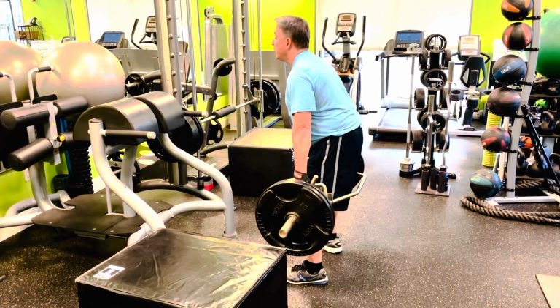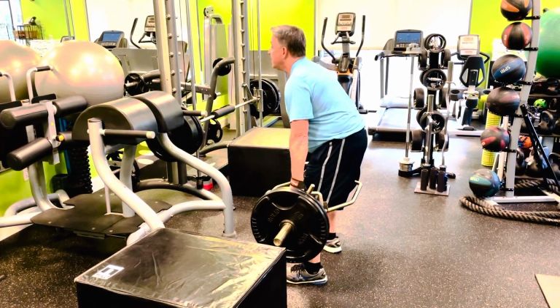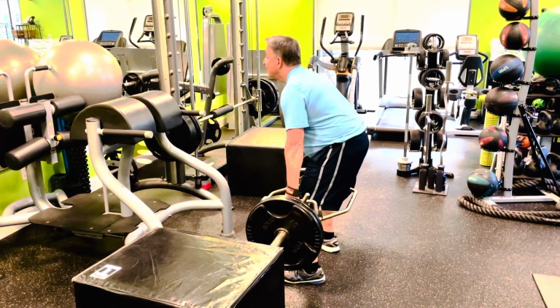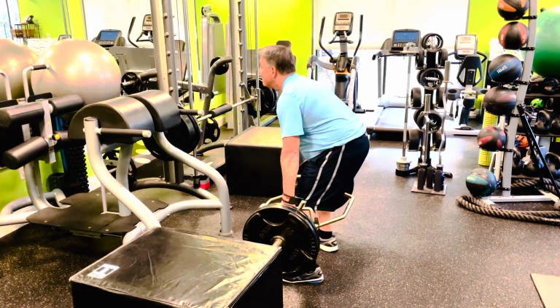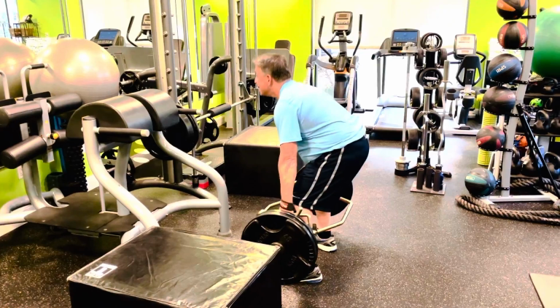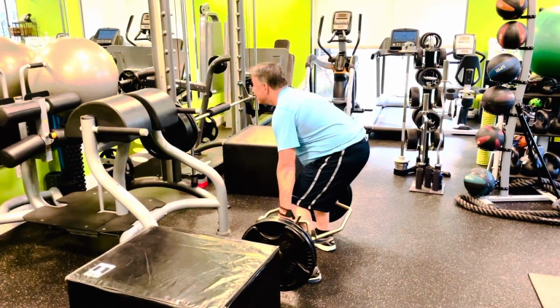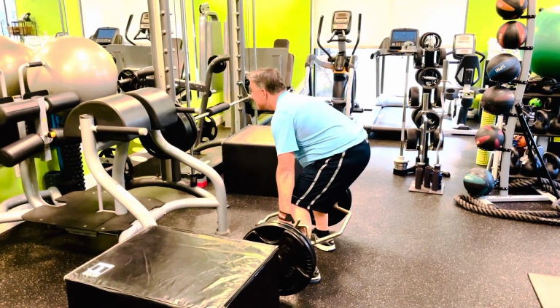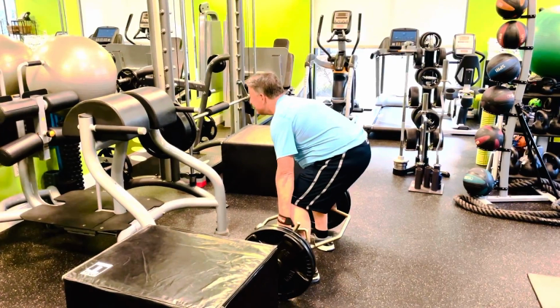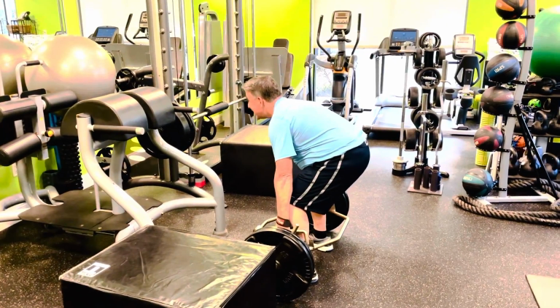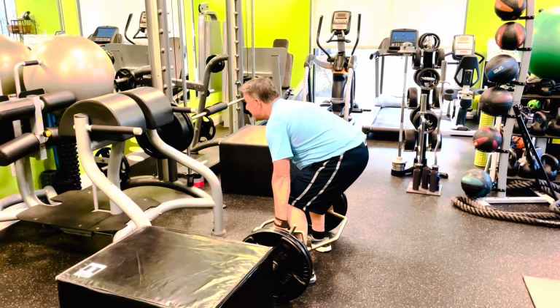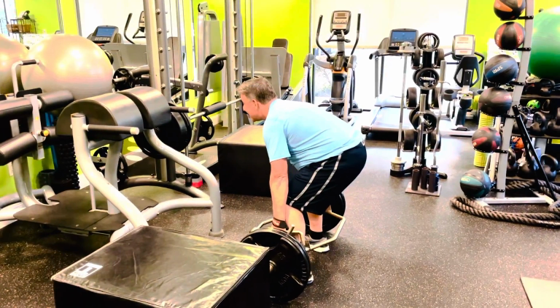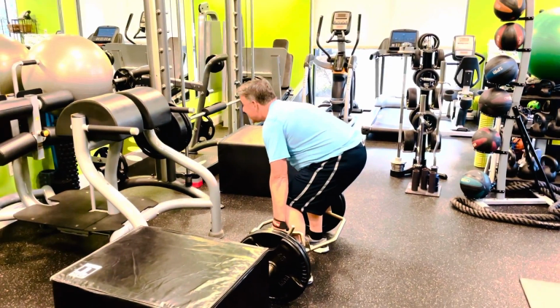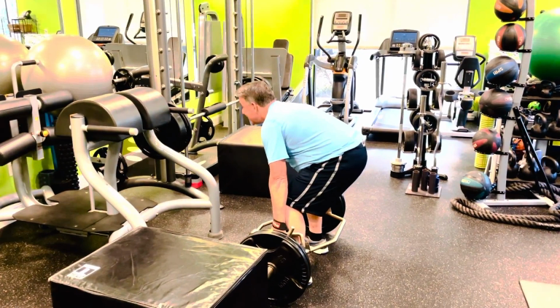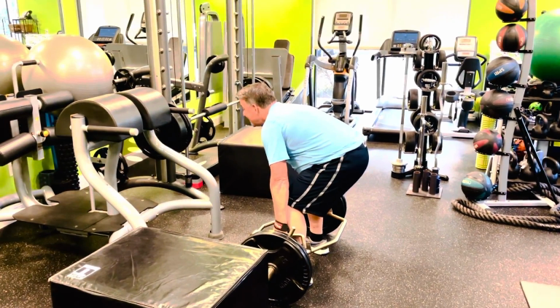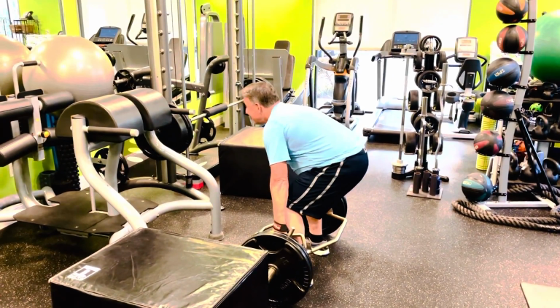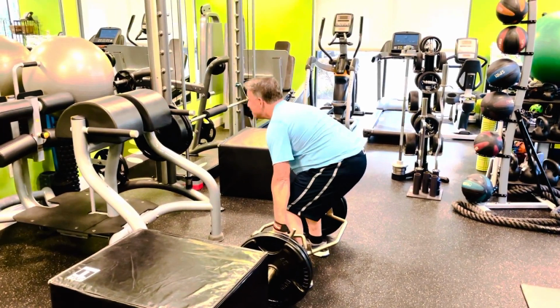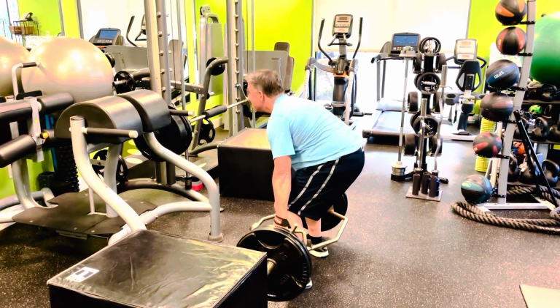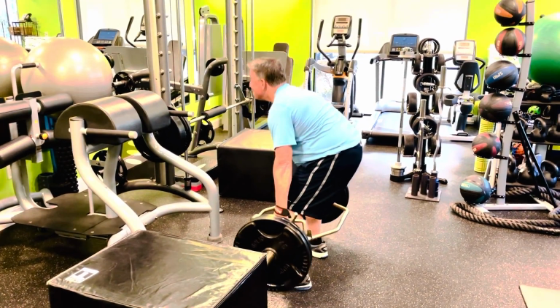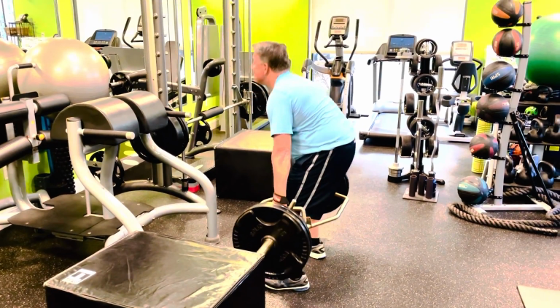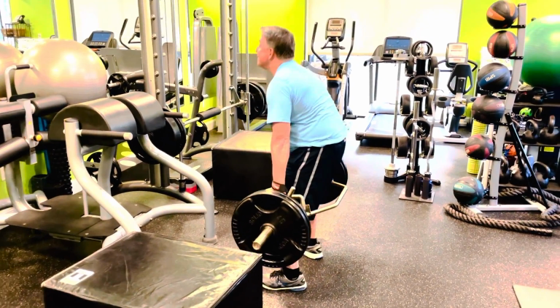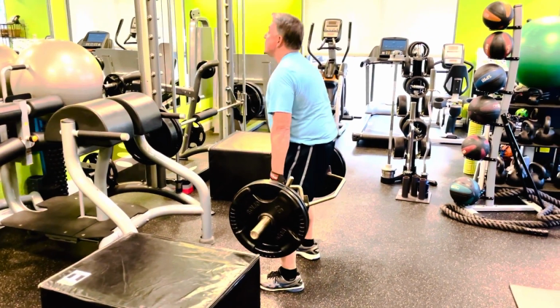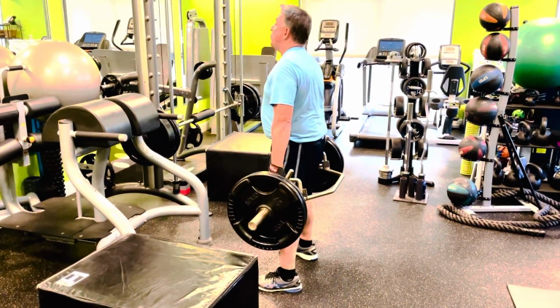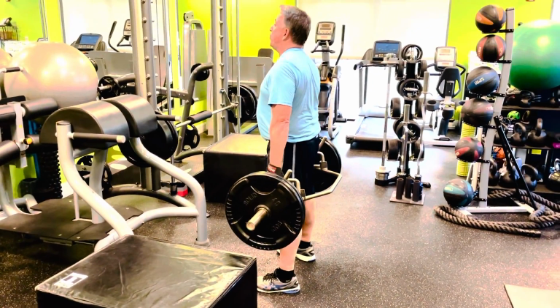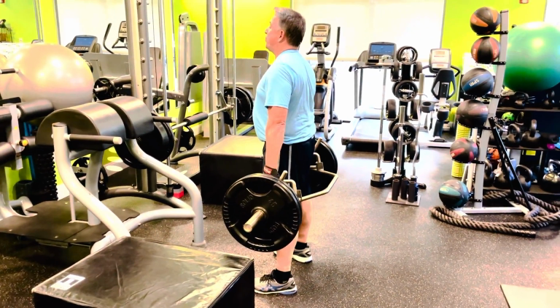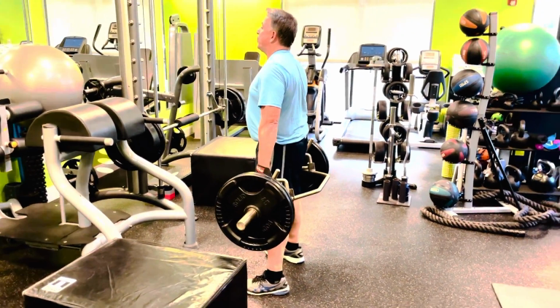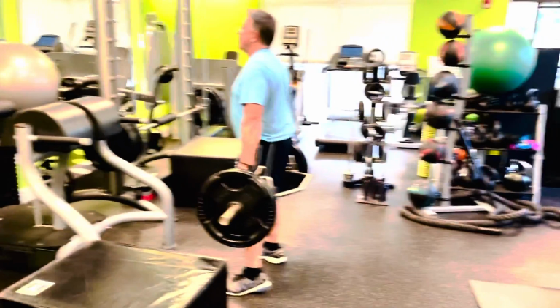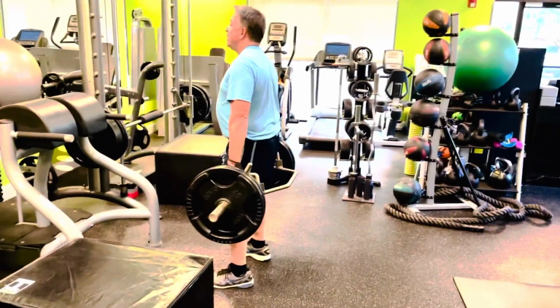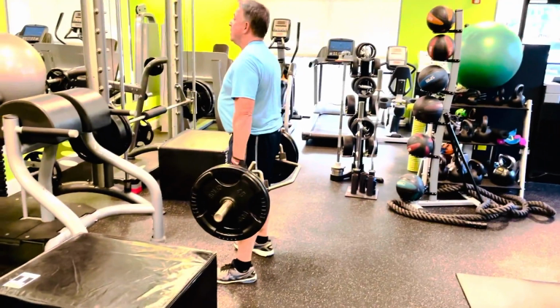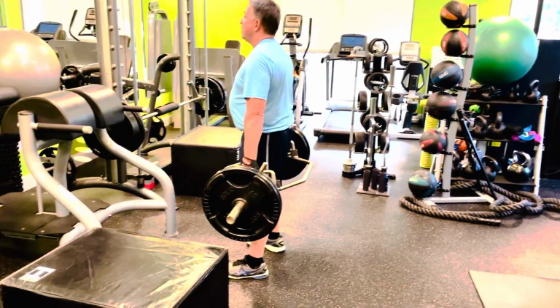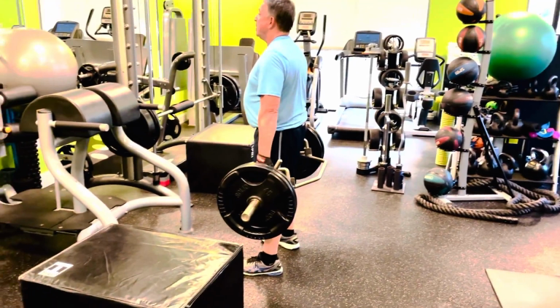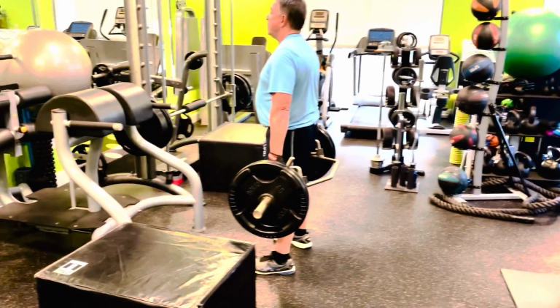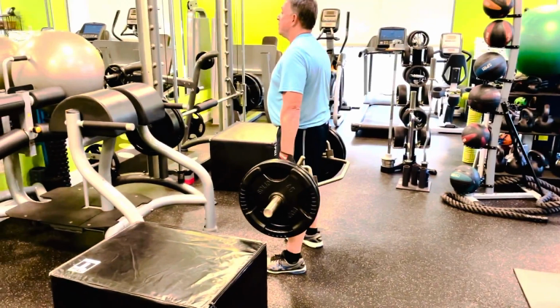One more and then we'll do some shrugs. We're just going to do some shrugs — 10 to 12 reps. We've got about 225 here.